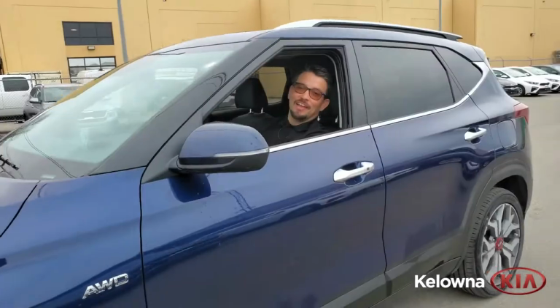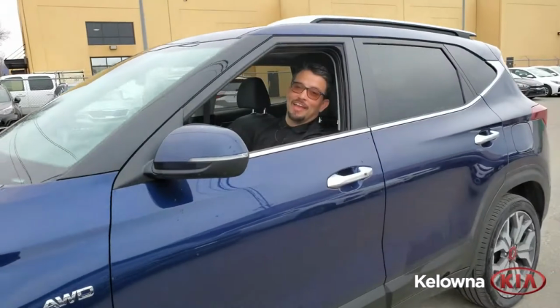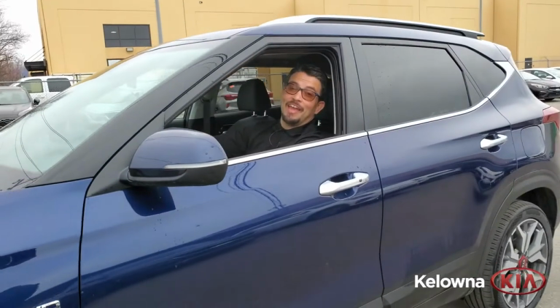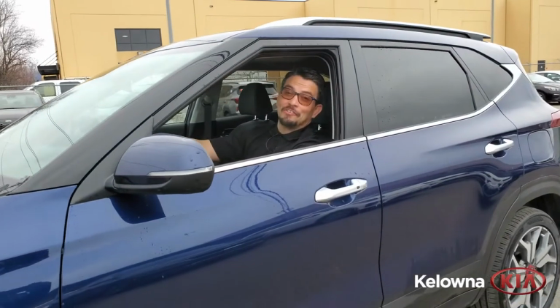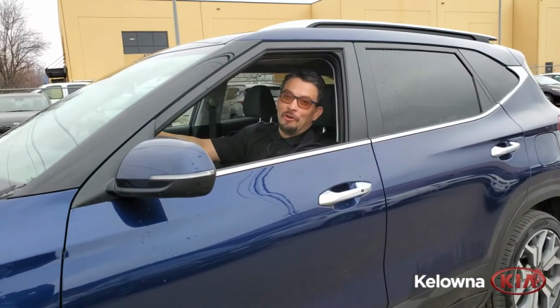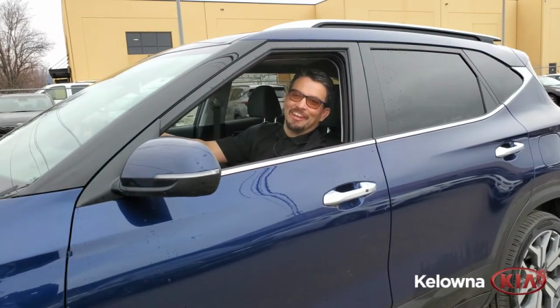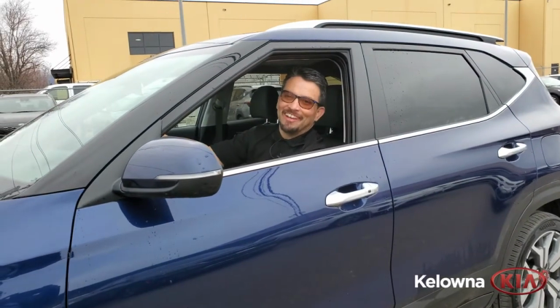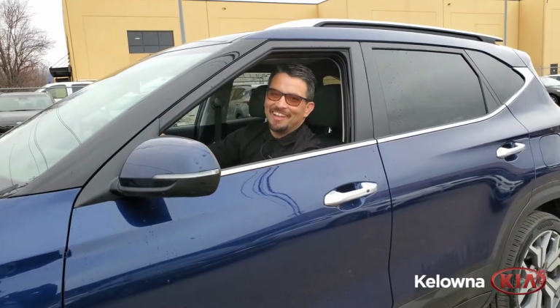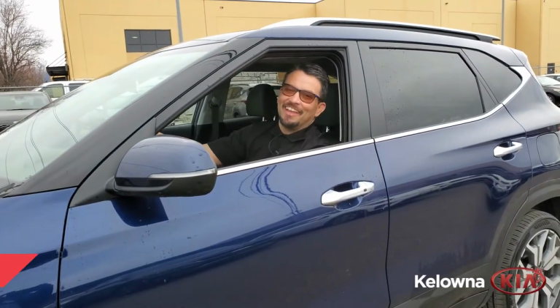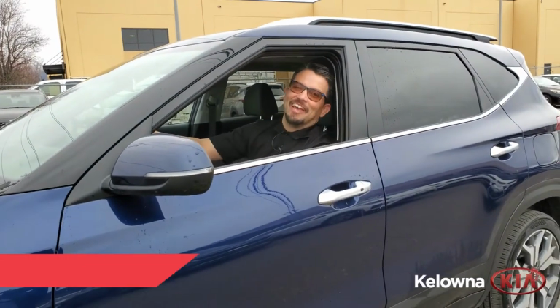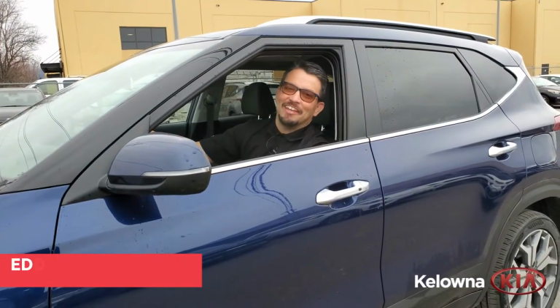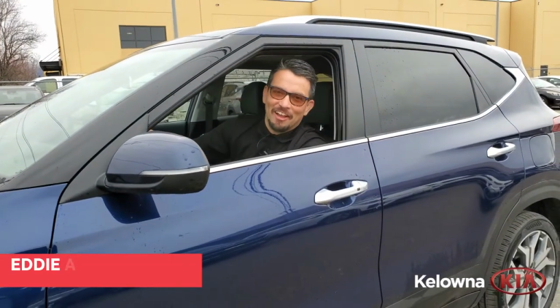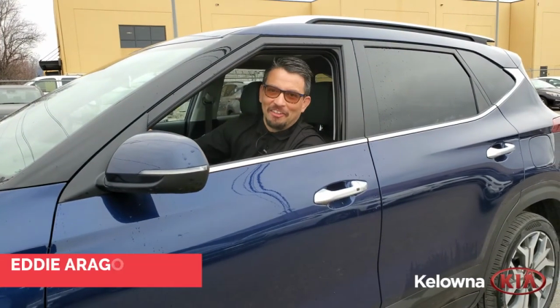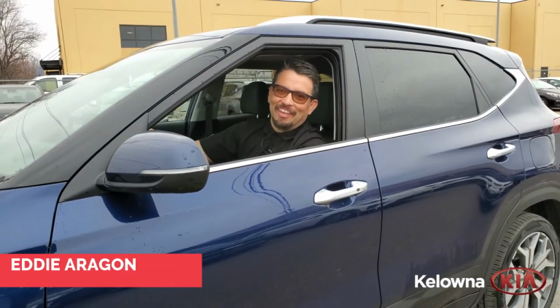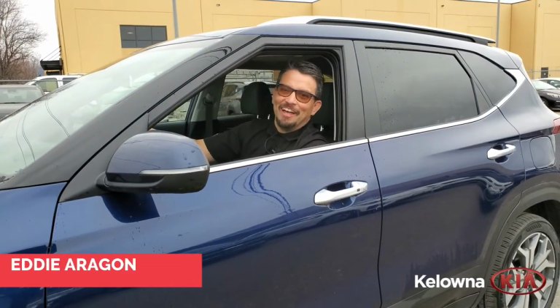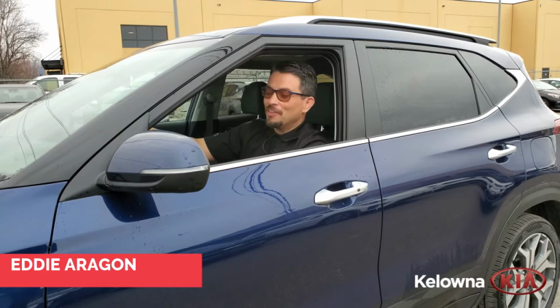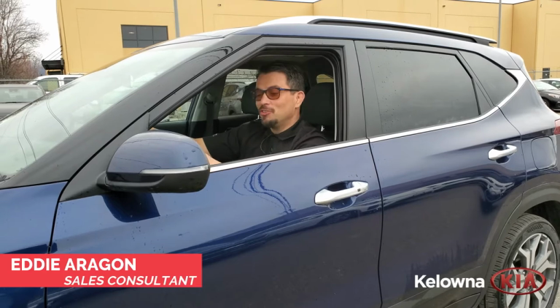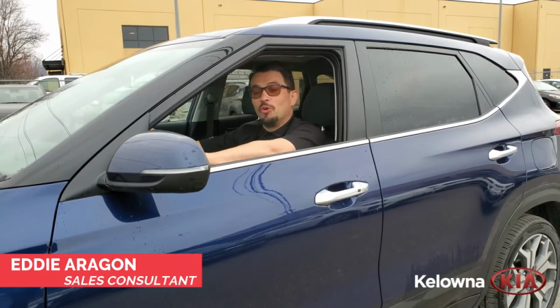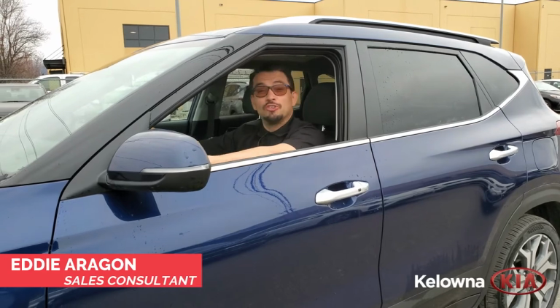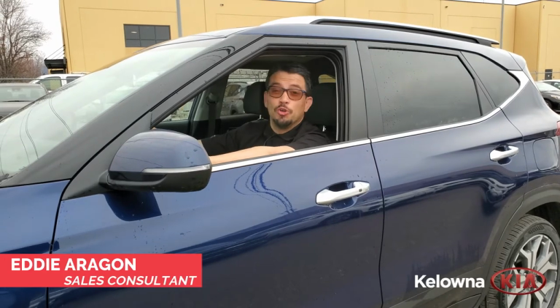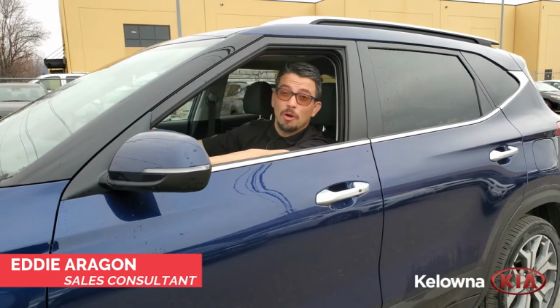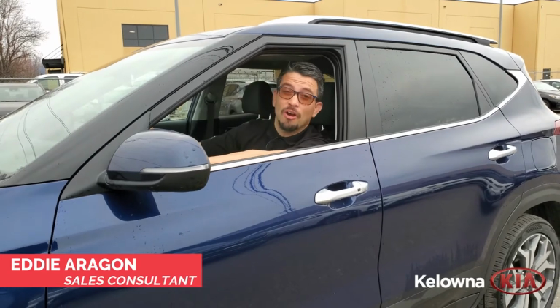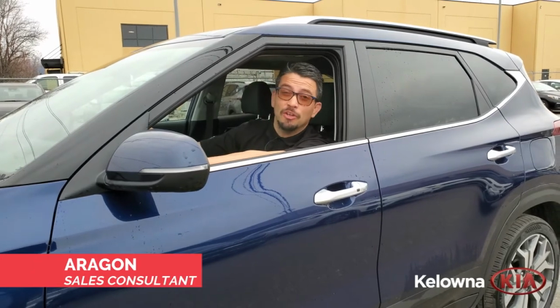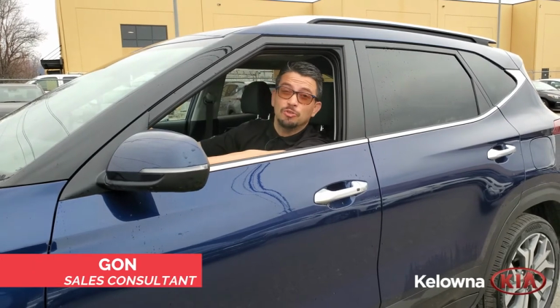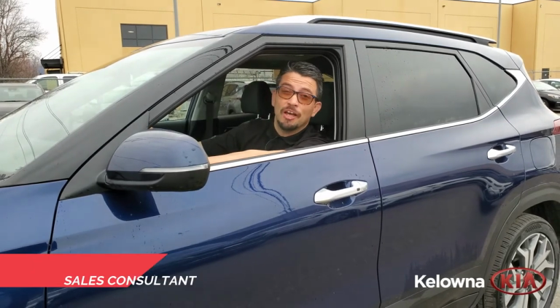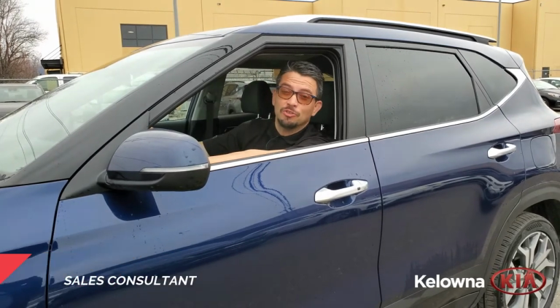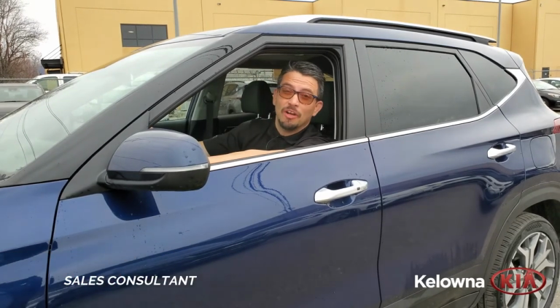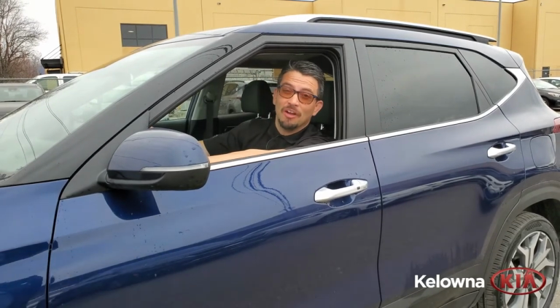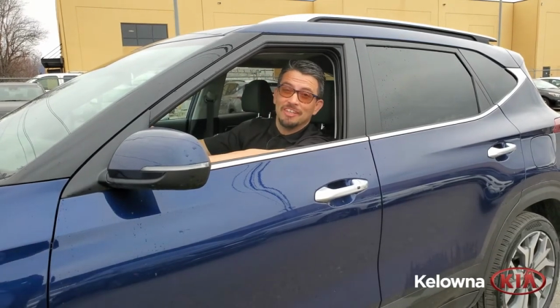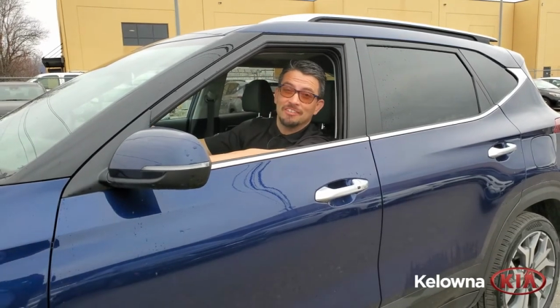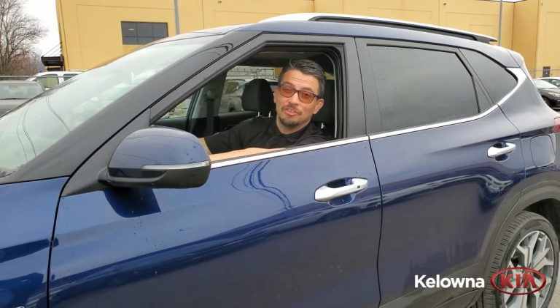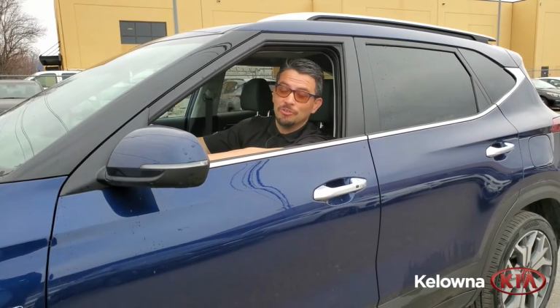Hey, how's it going? It's Eddie here at Kelowna Kia. Just wanted to show you our brand new 2021 Kia Seltos.